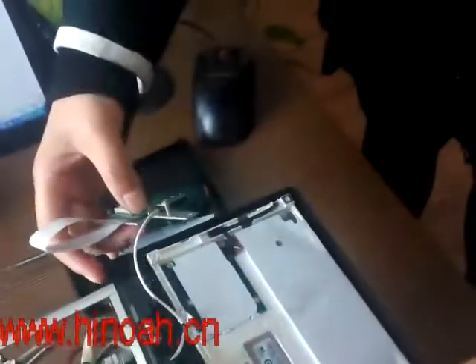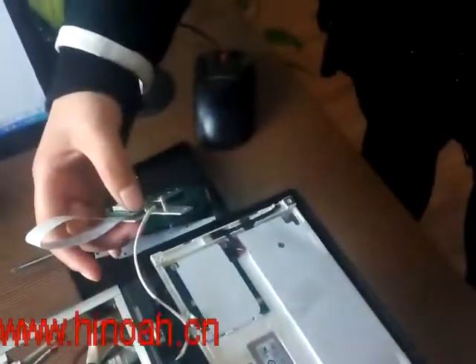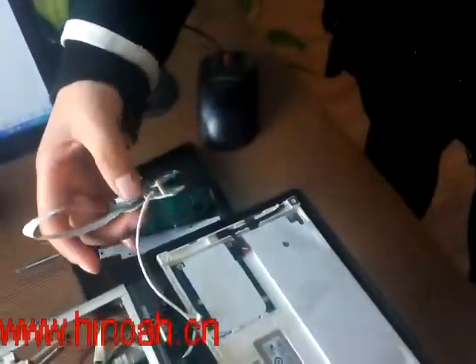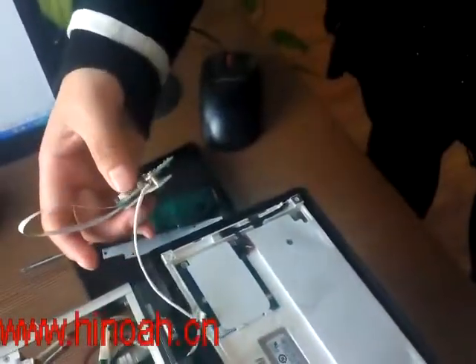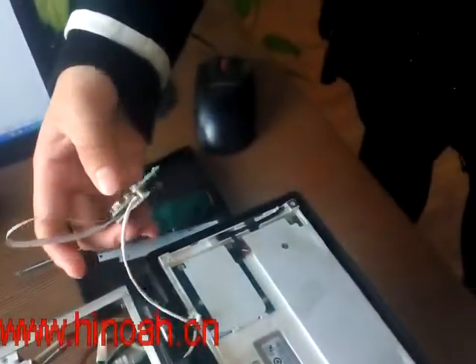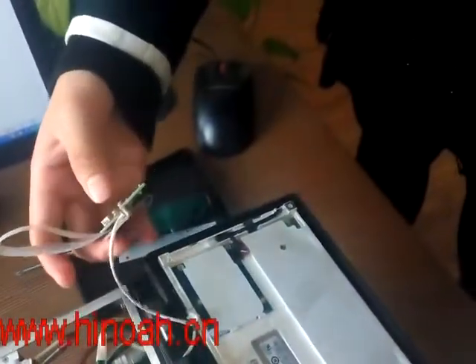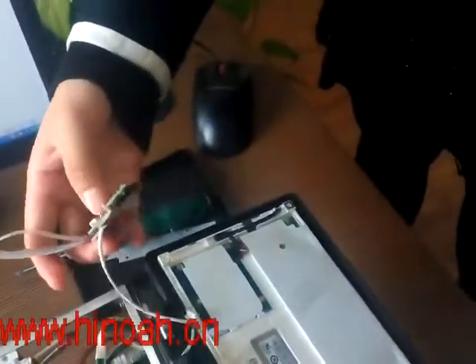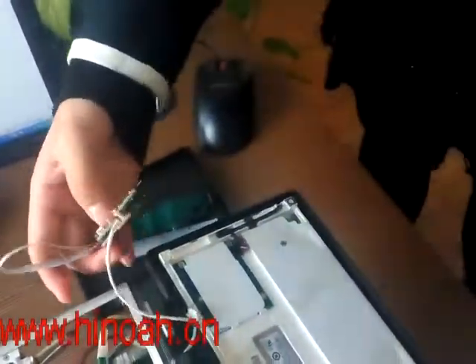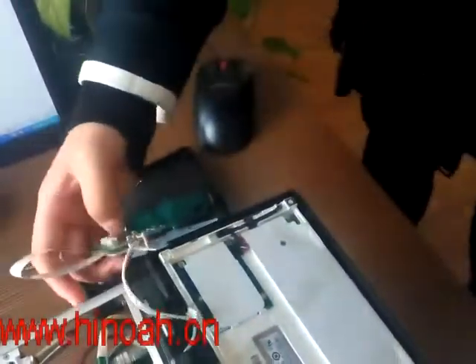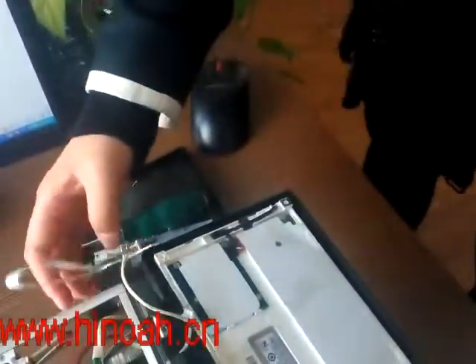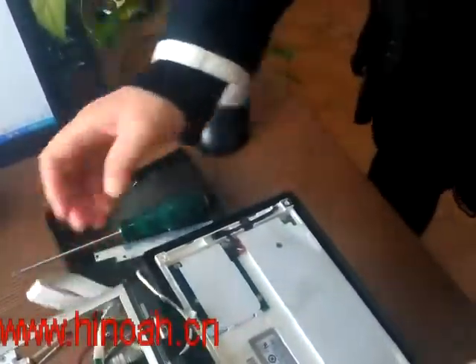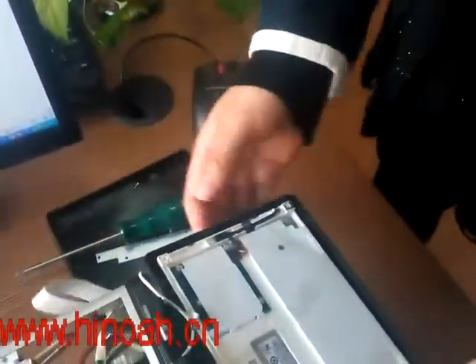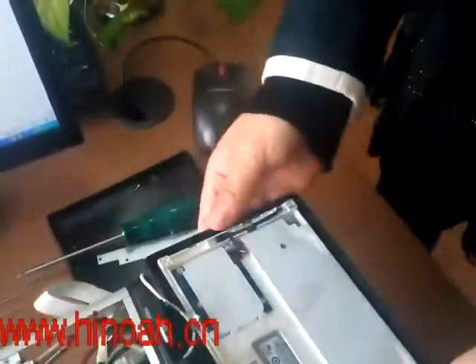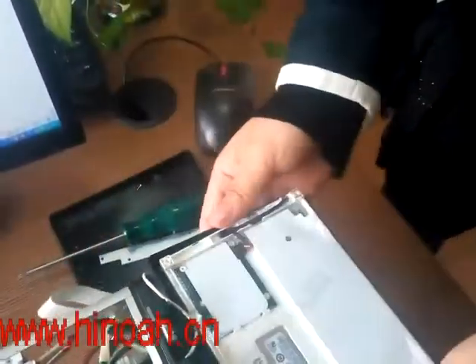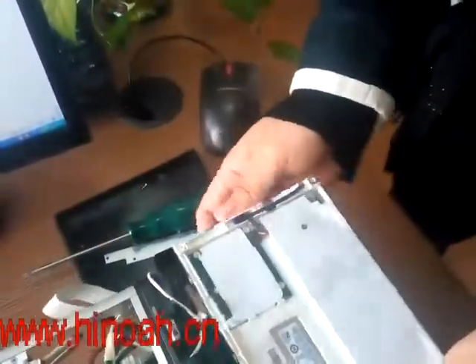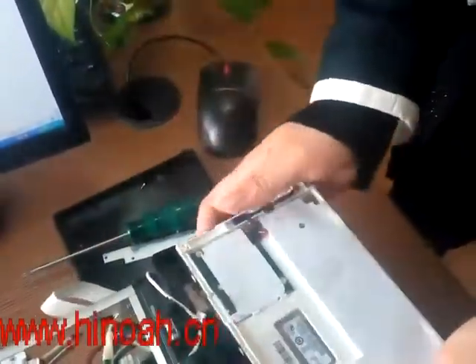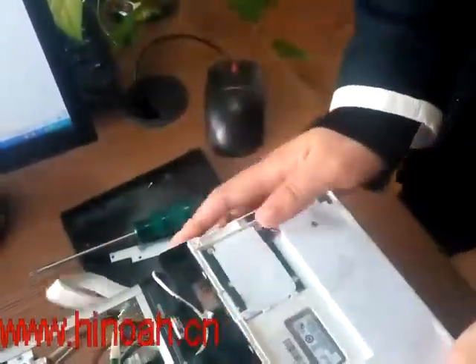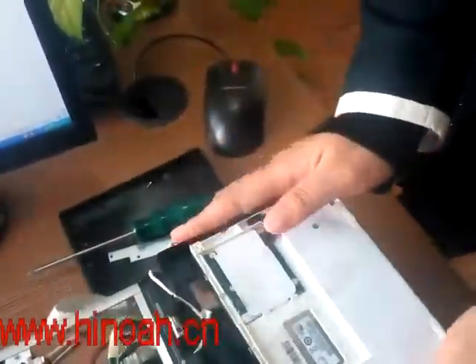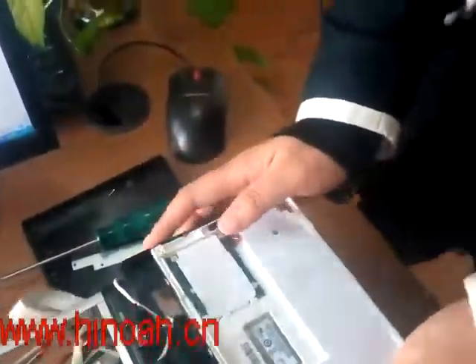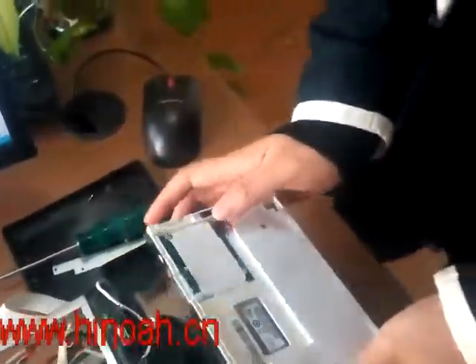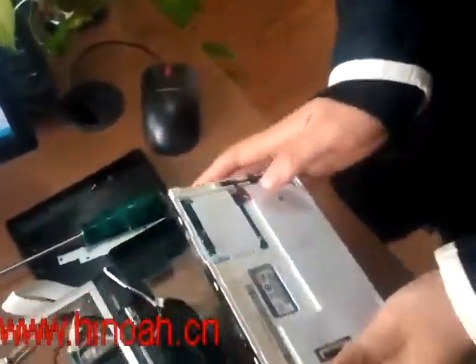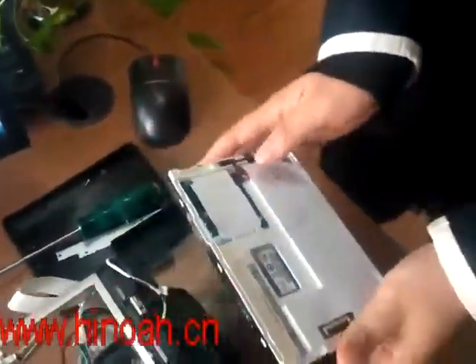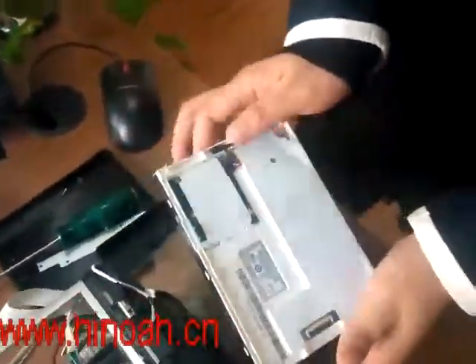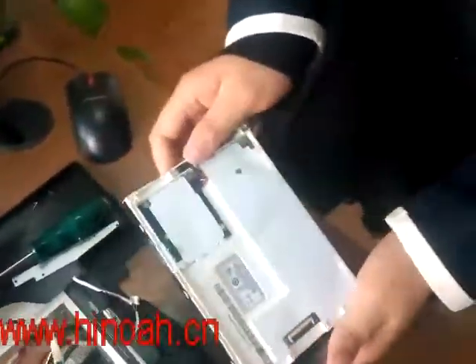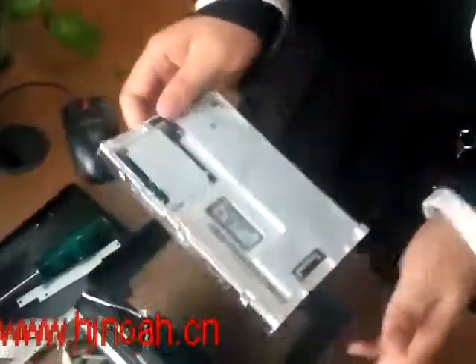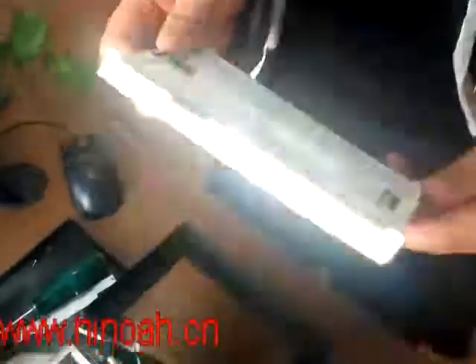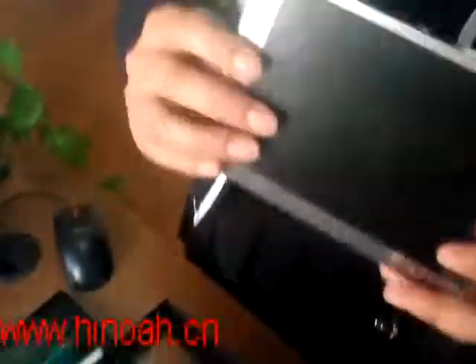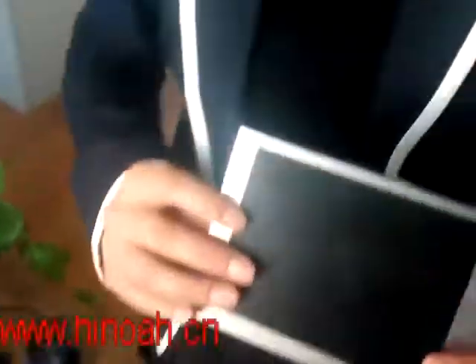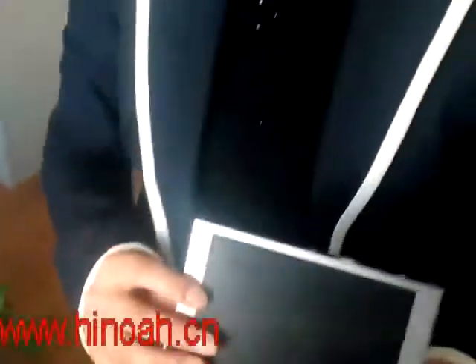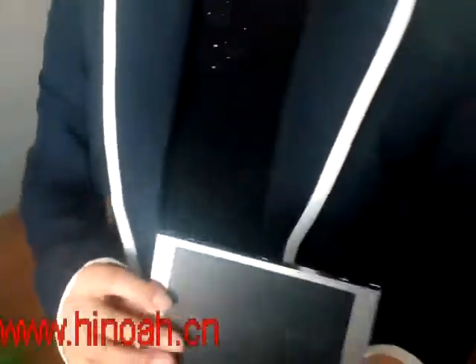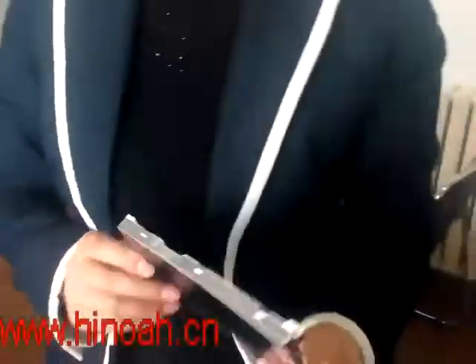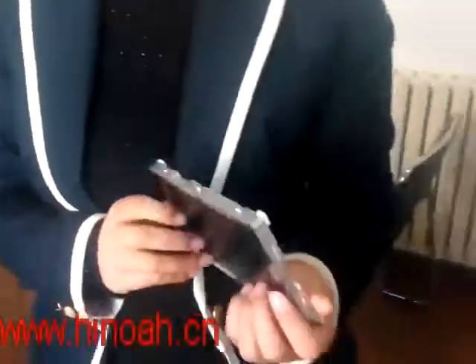Now you see the screen can be taken out totally.